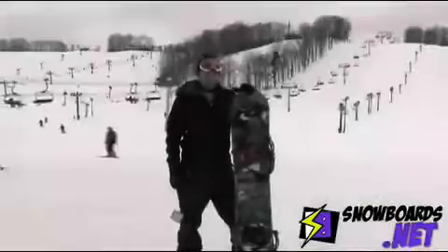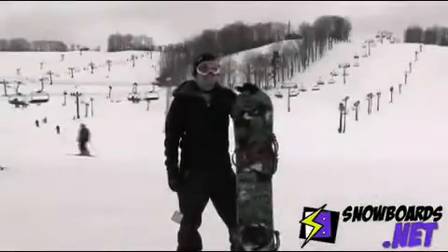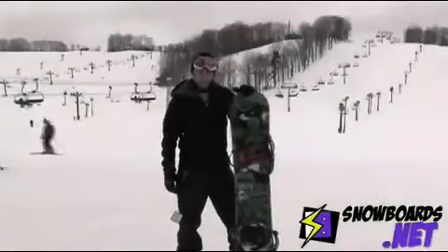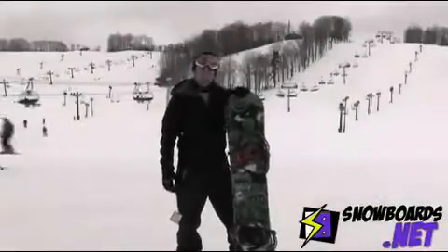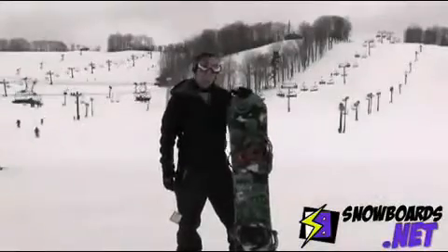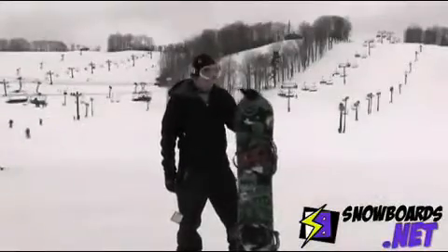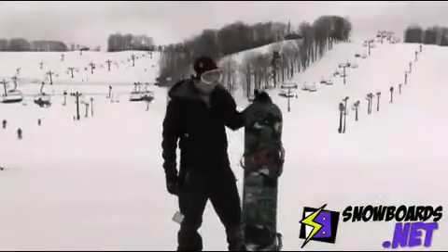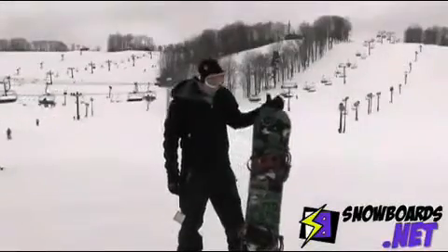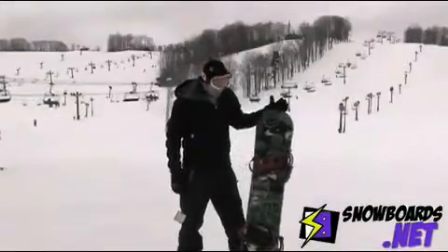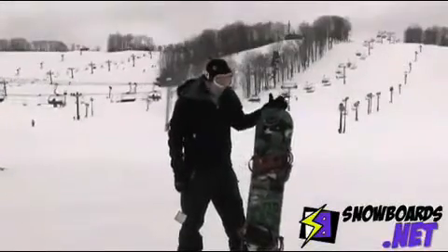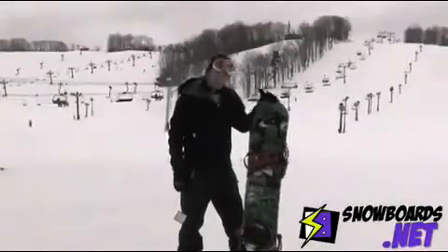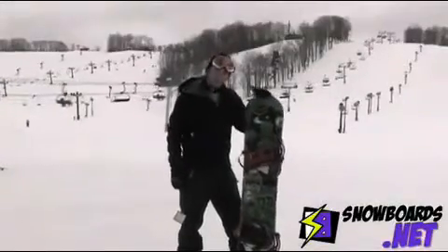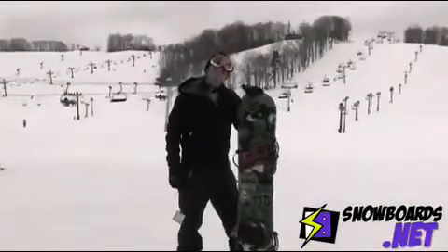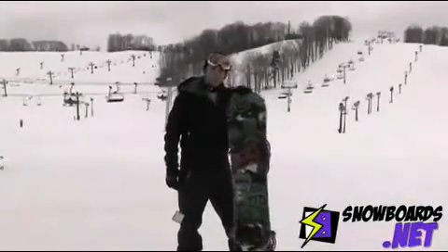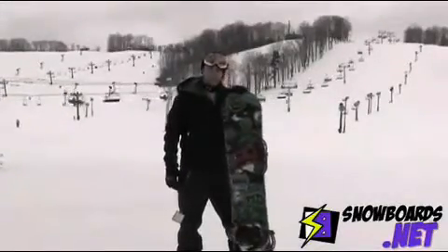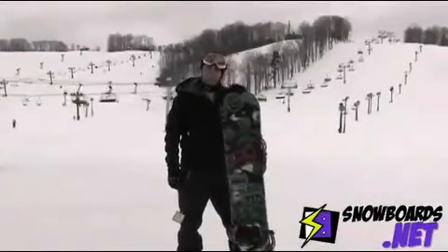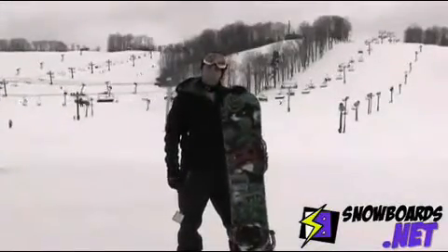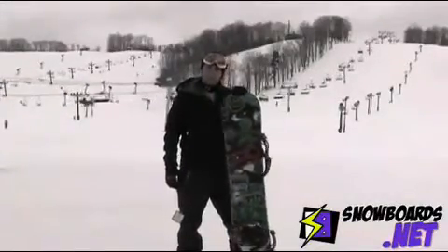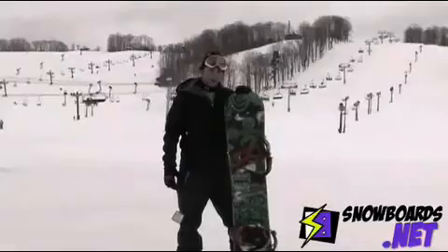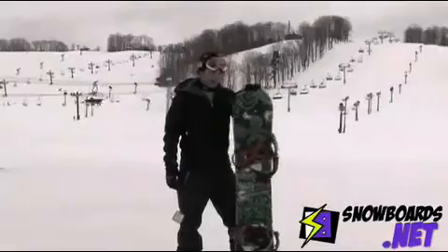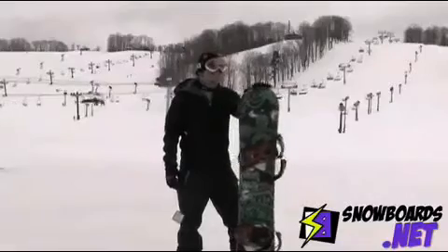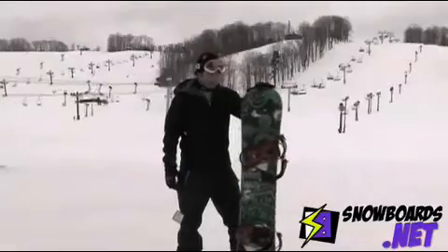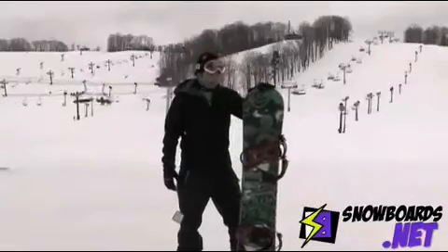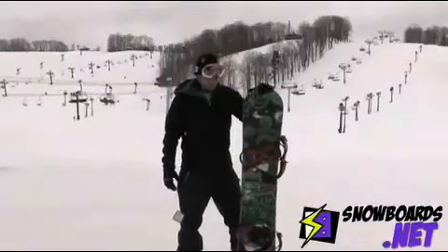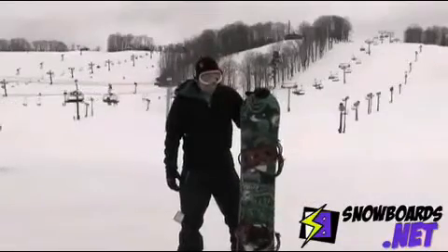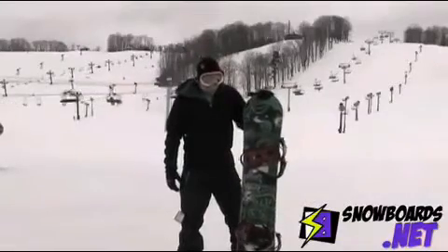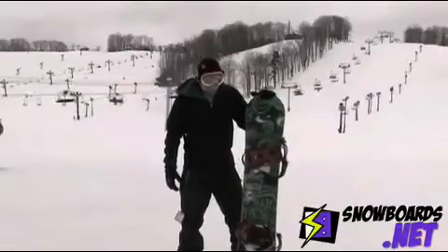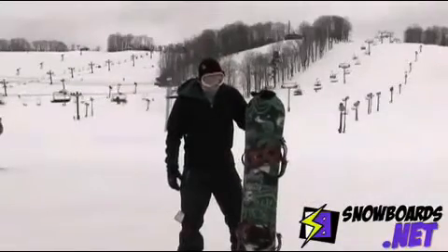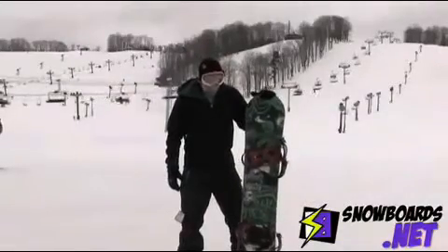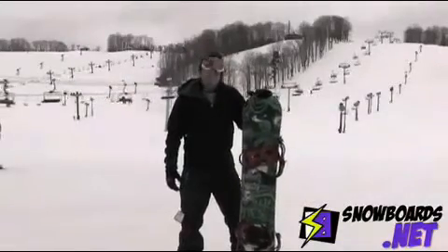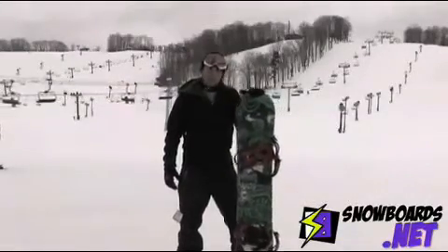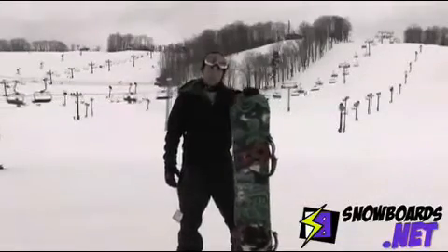Hi, my name is Tyler. I'm here with the Ride Crush. It's more of their park board. It's a little soft for my liking.